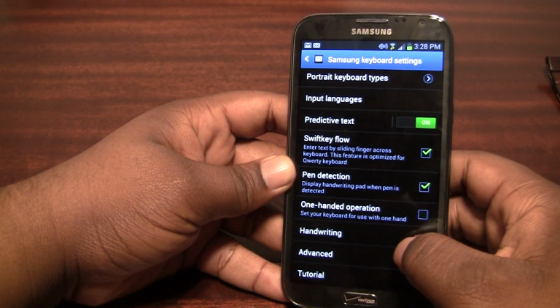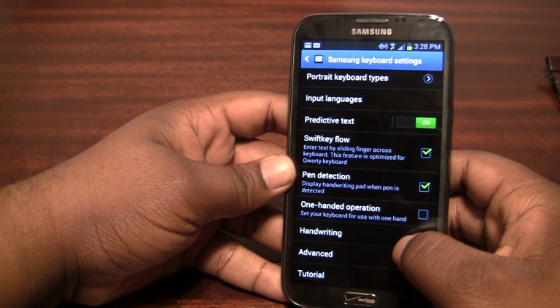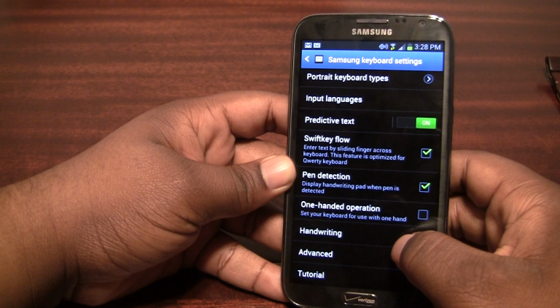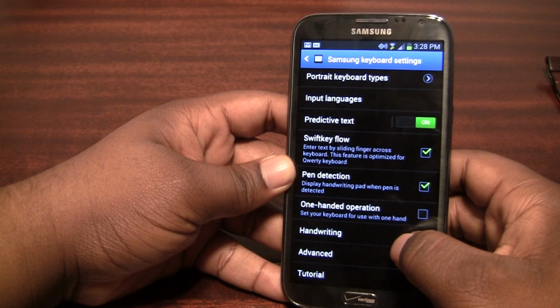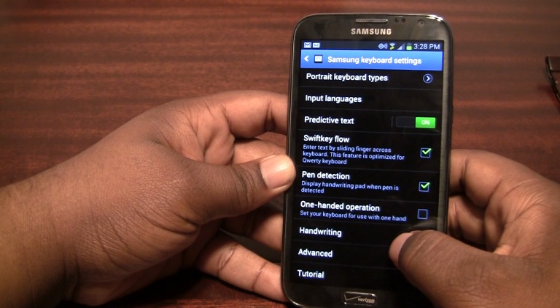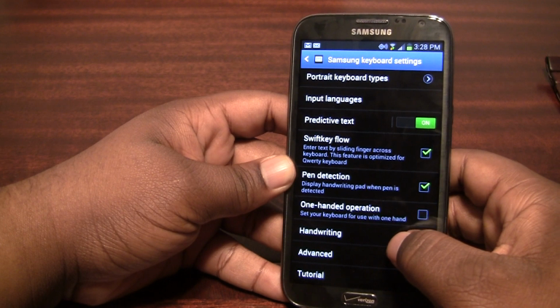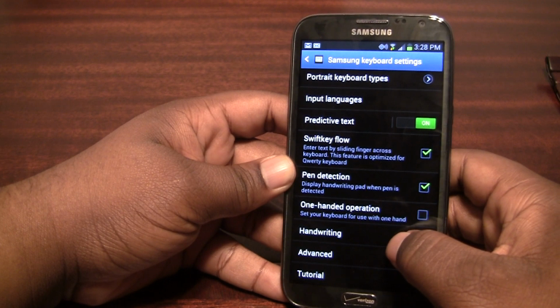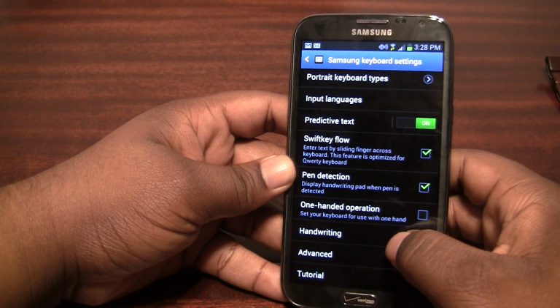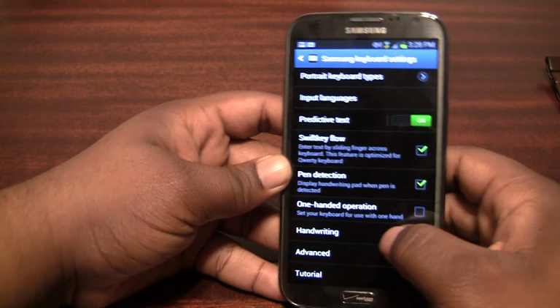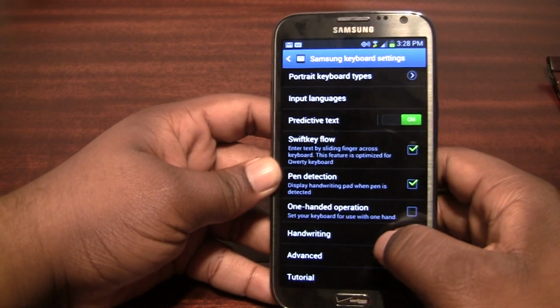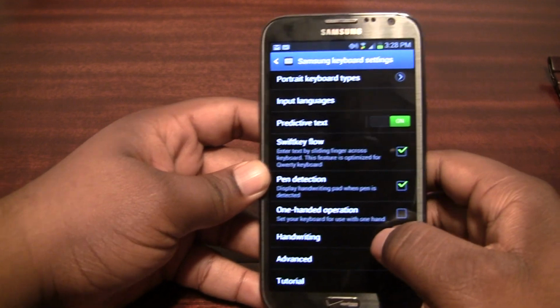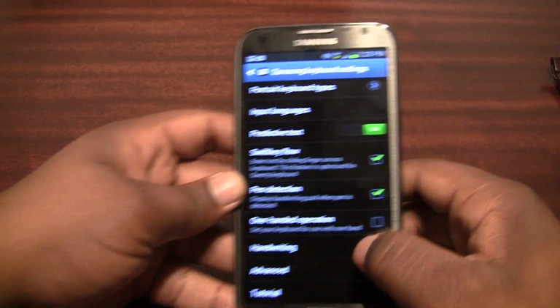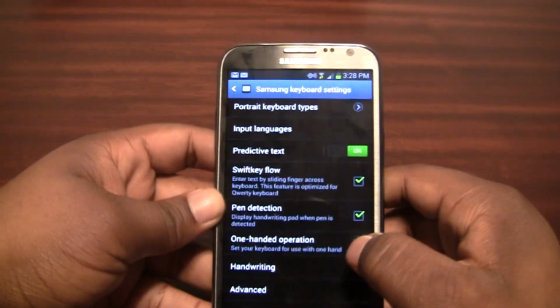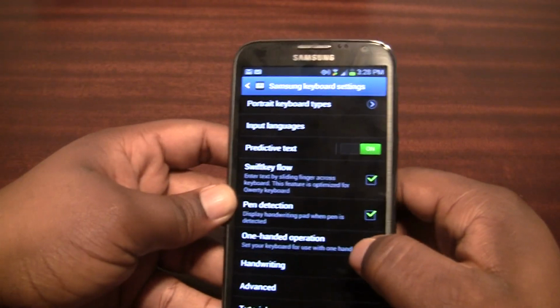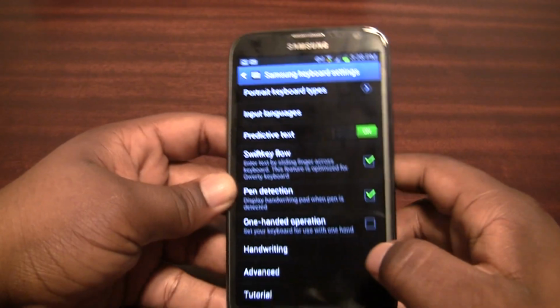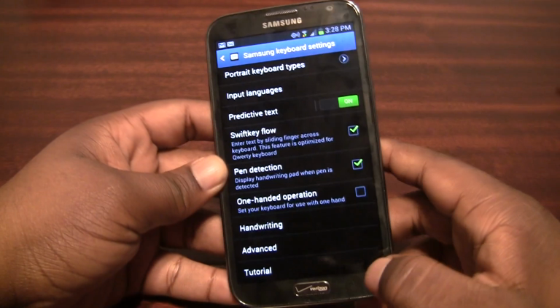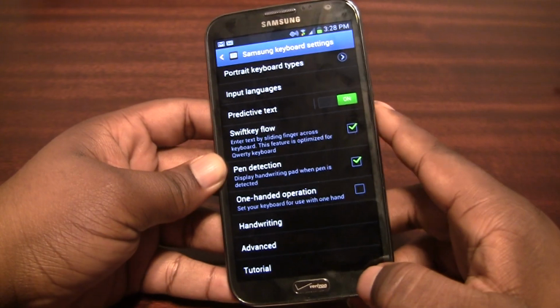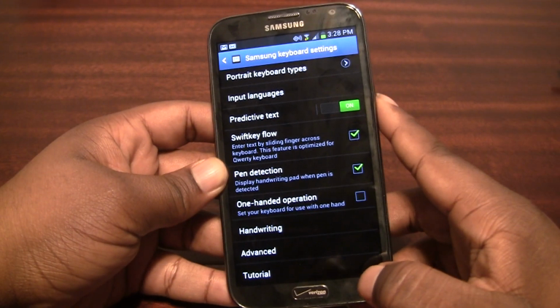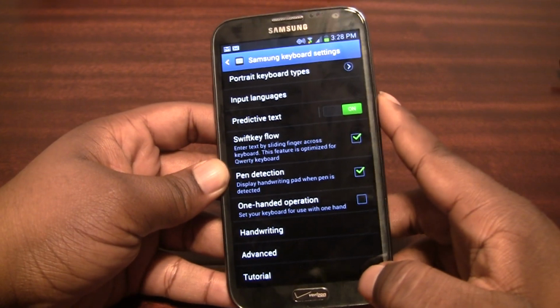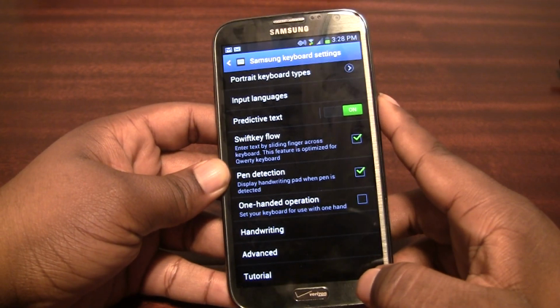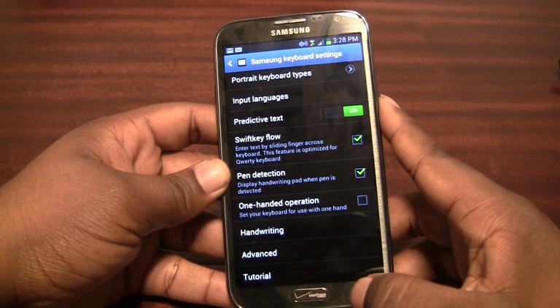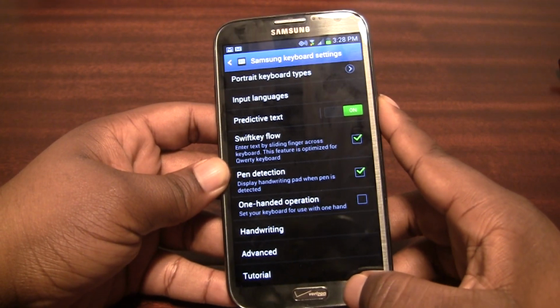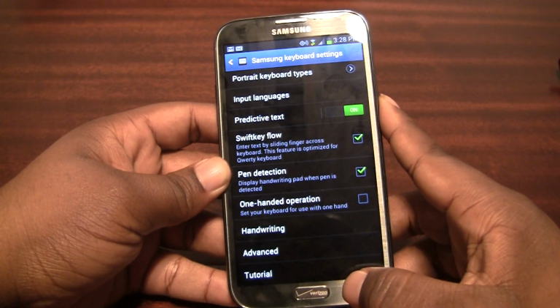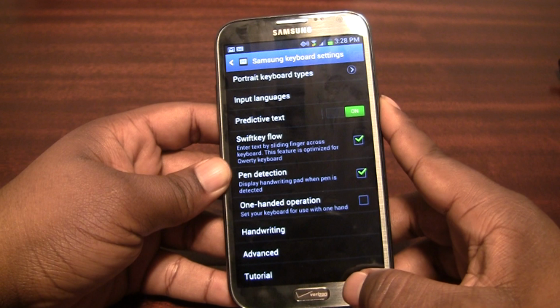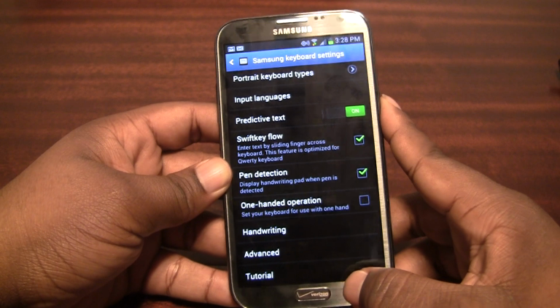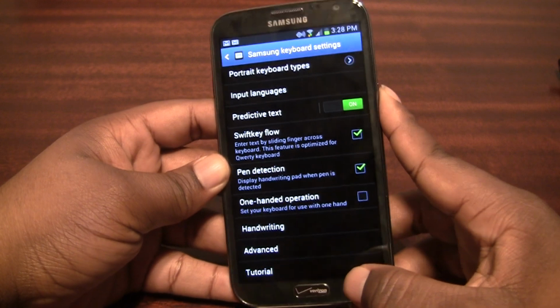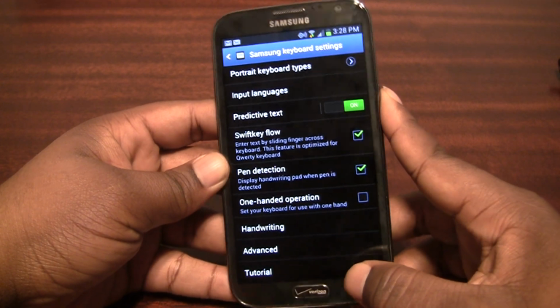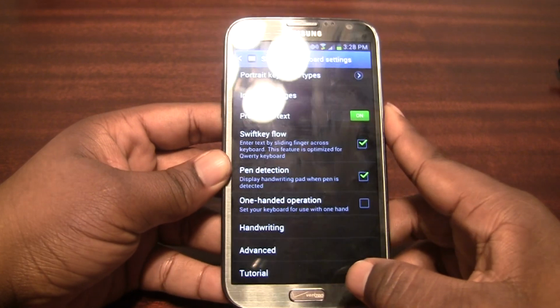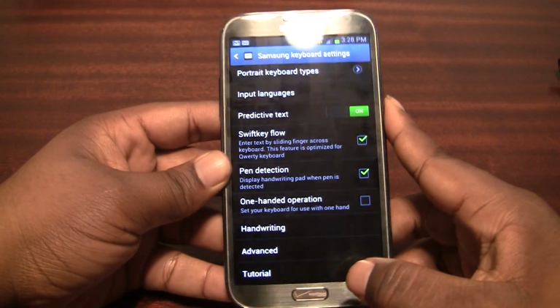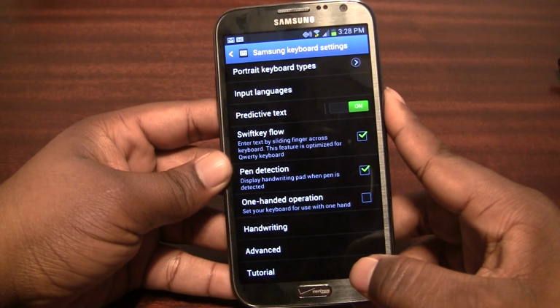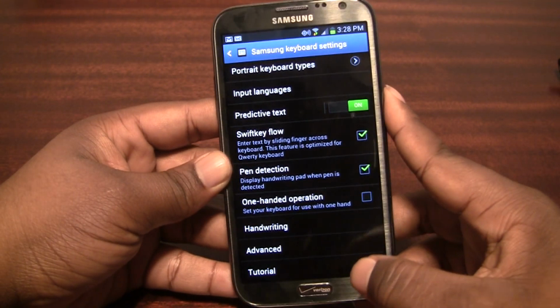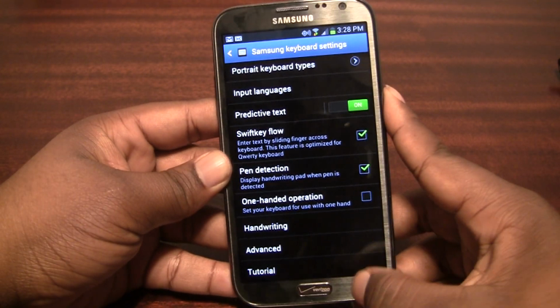I understand earlier on it was disabled for some people in the pre-multi-view update, but here it's working and it's enabled.